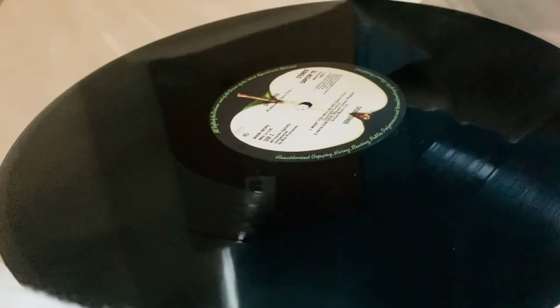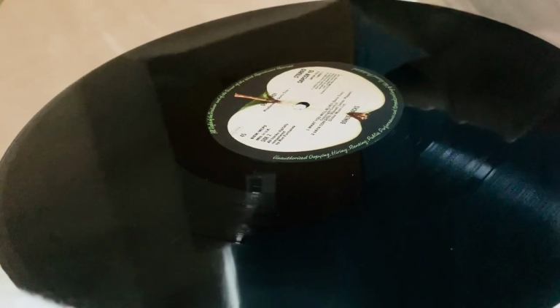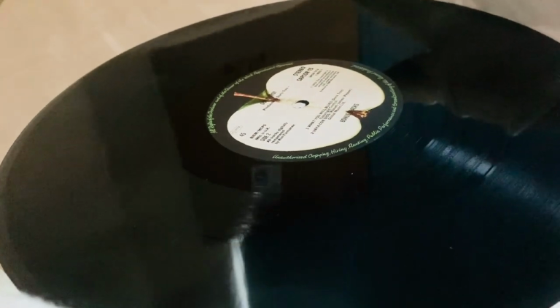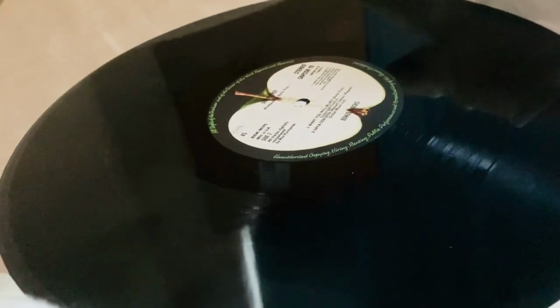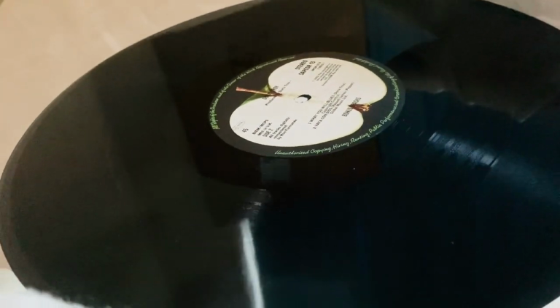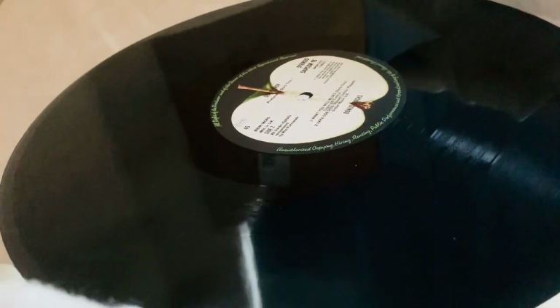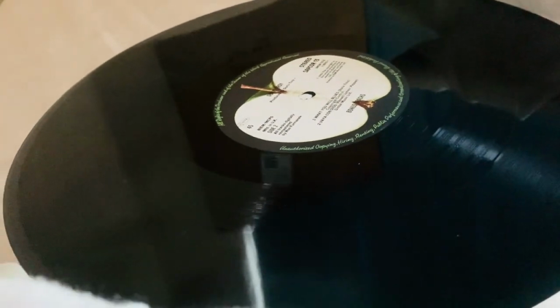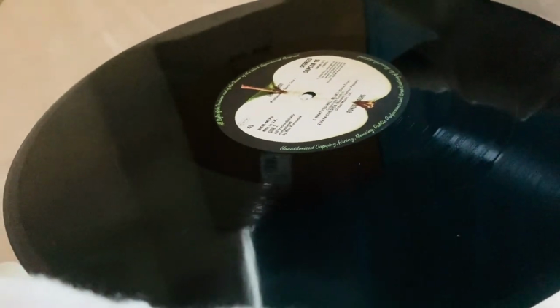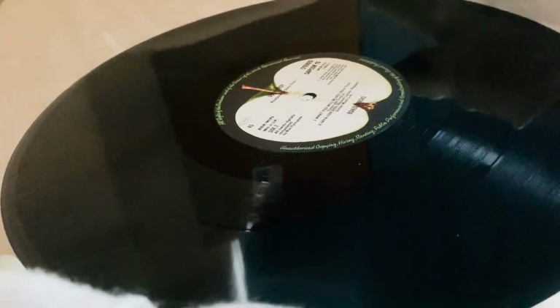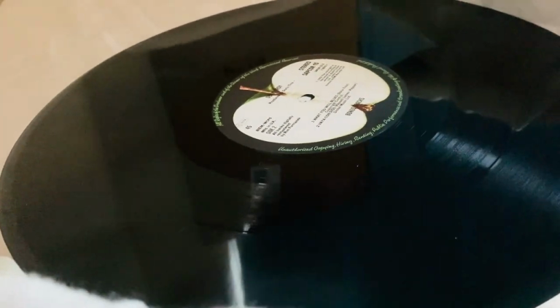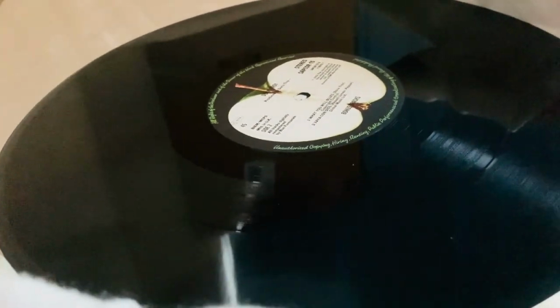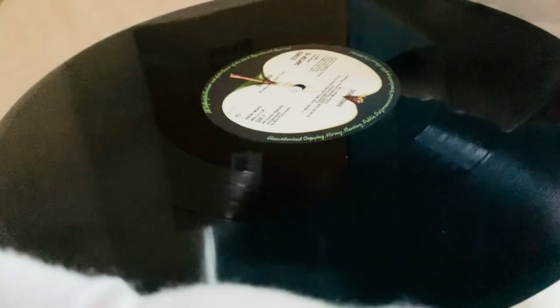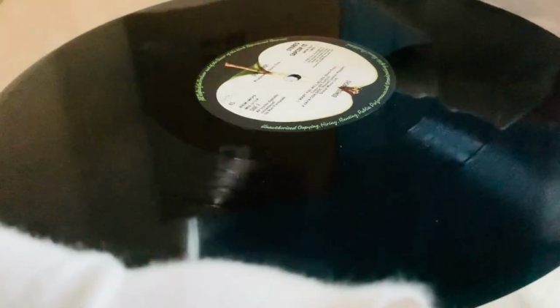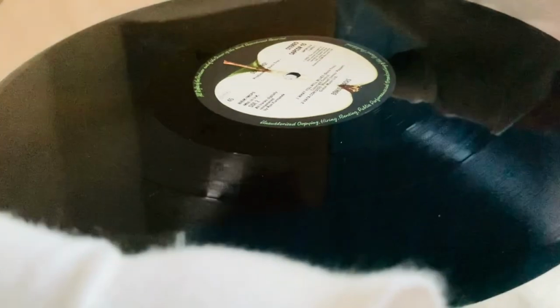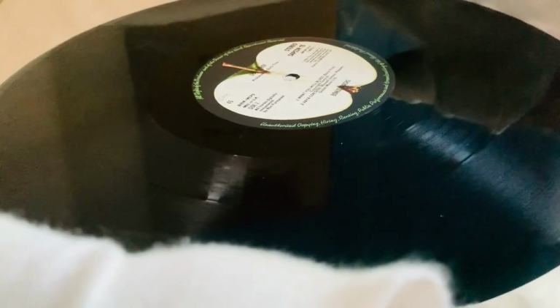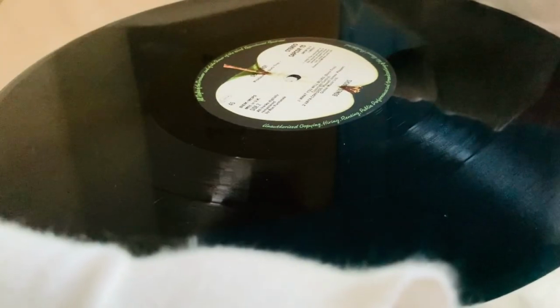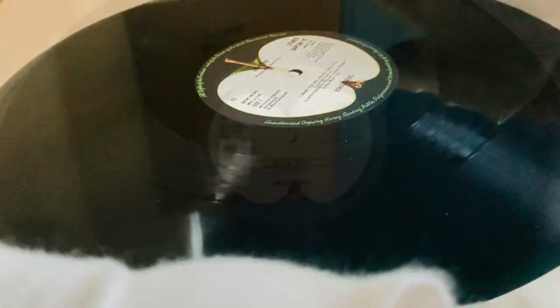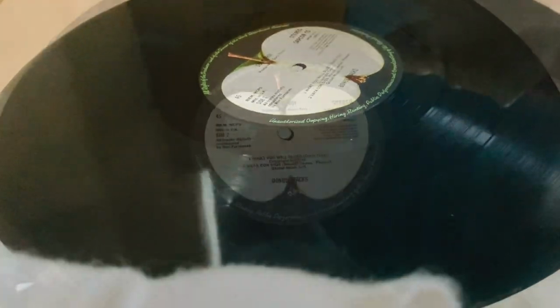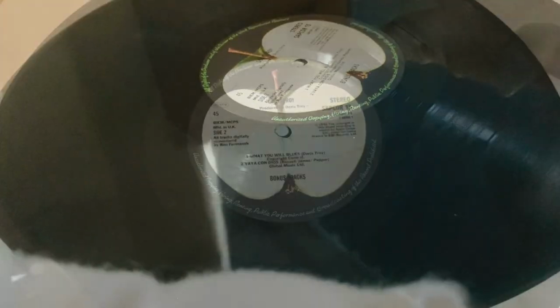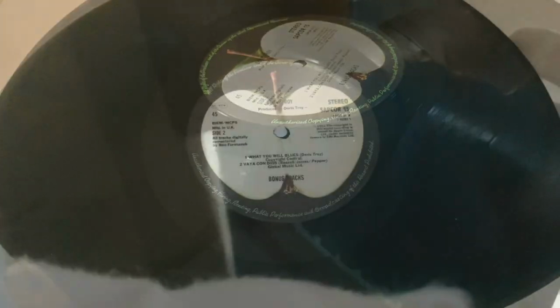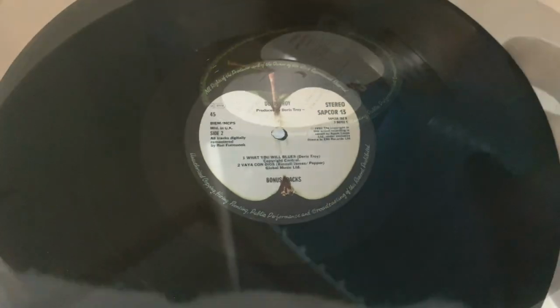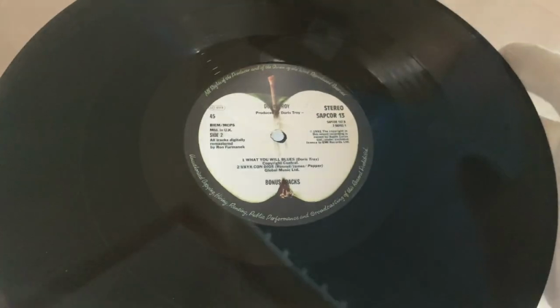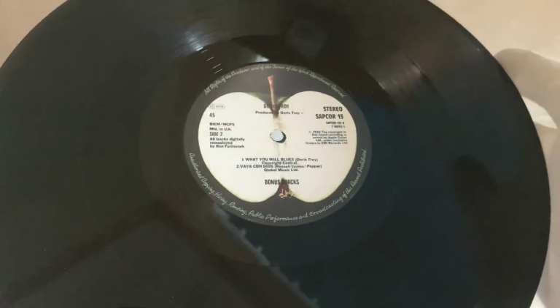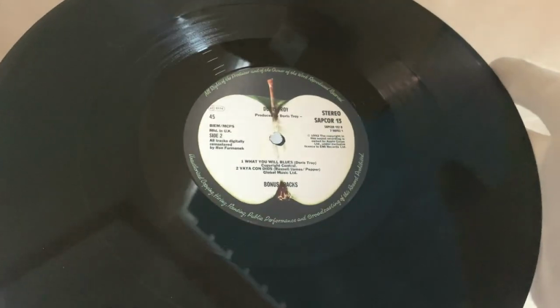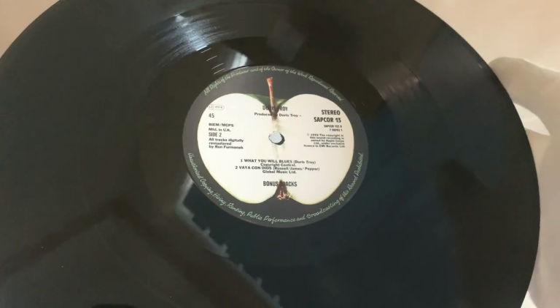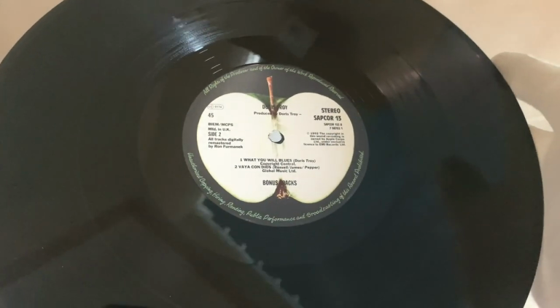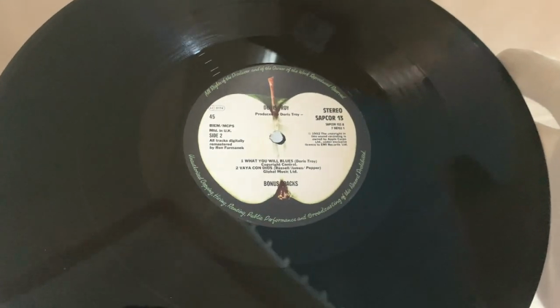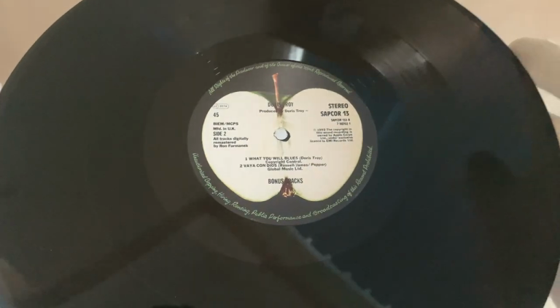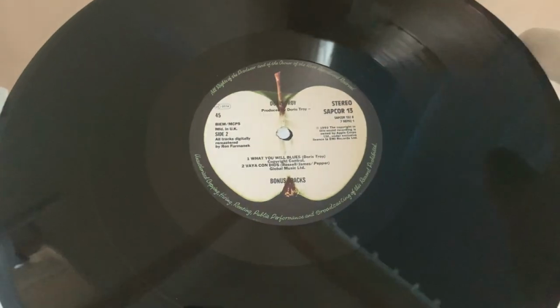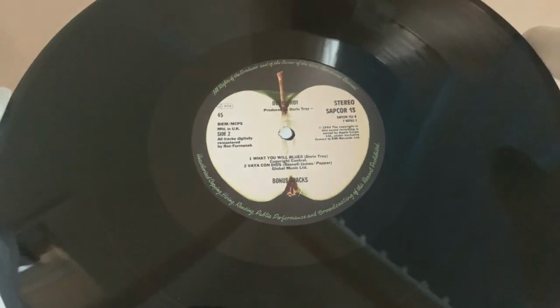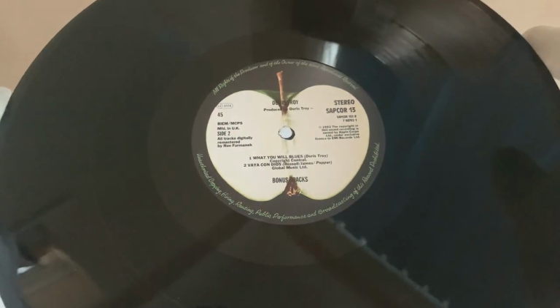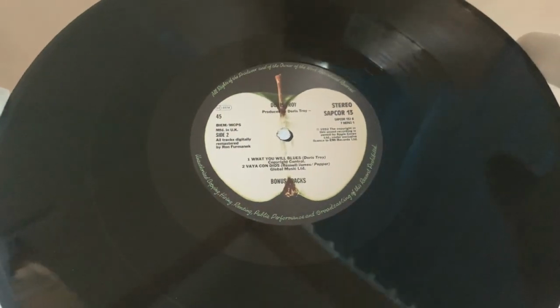Once again, this is absolutely mint condition — really nice, sounds absolutely fantastic.